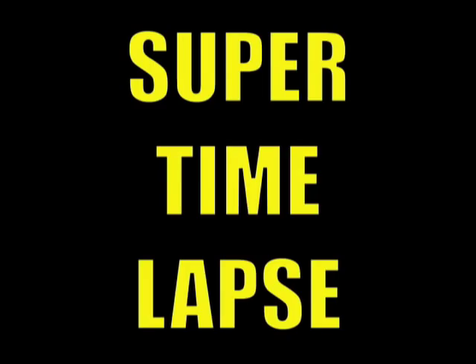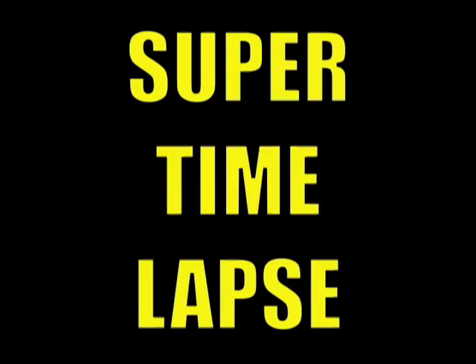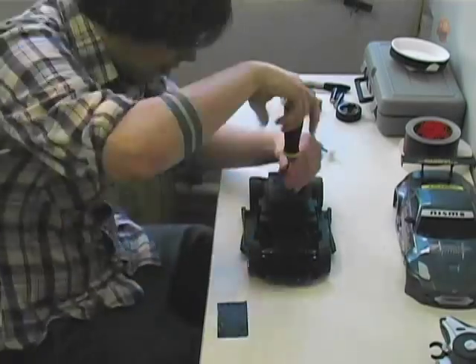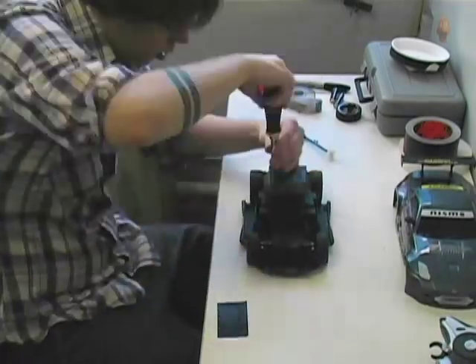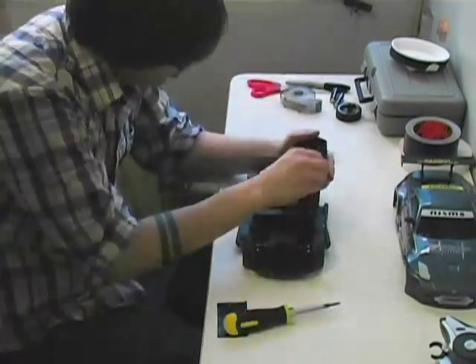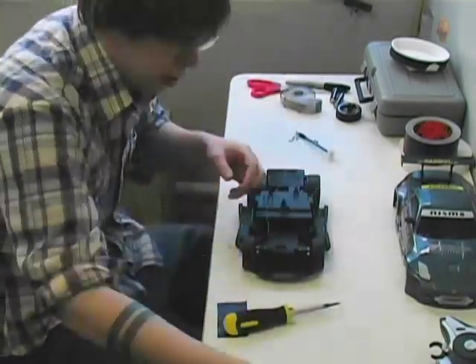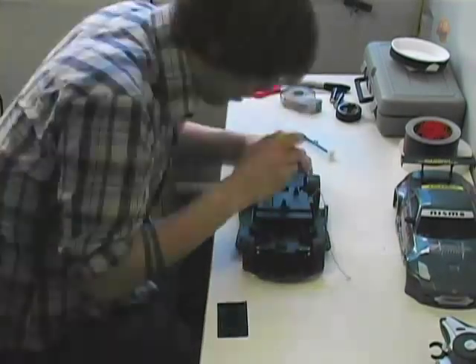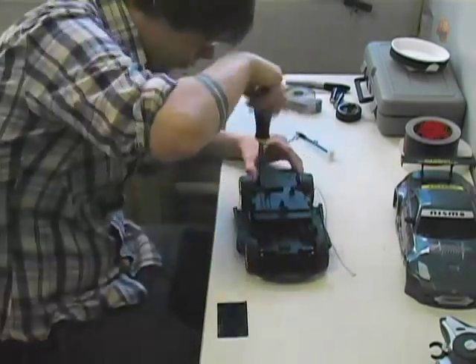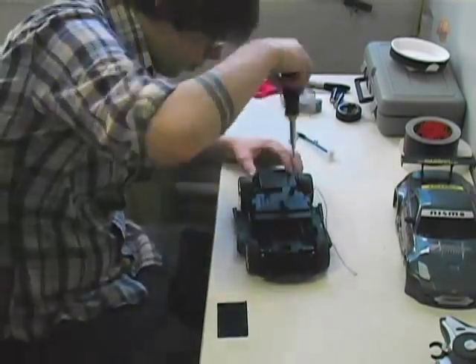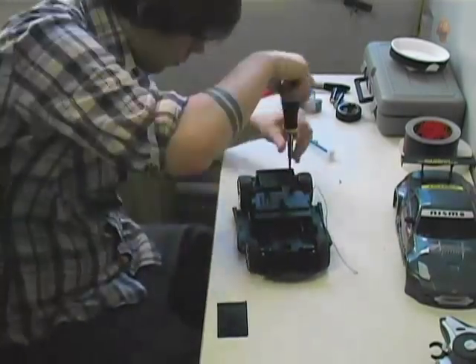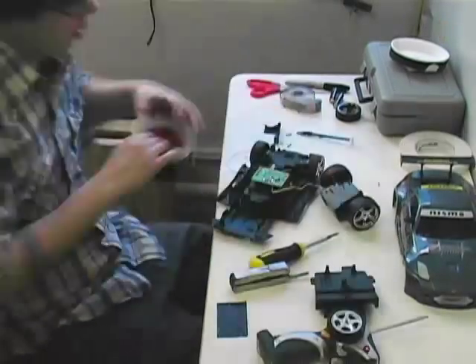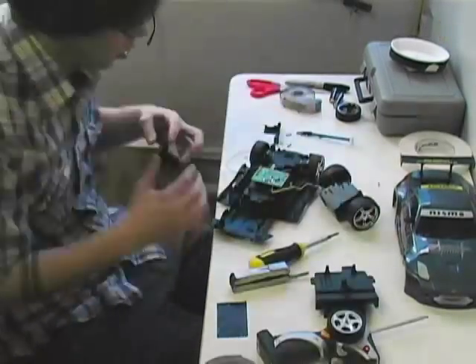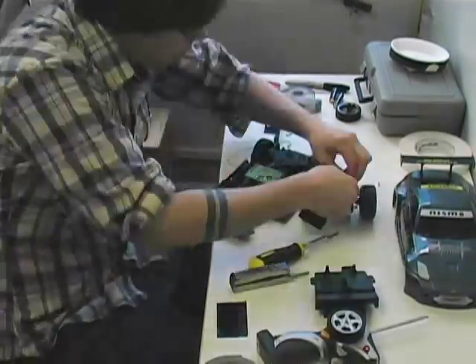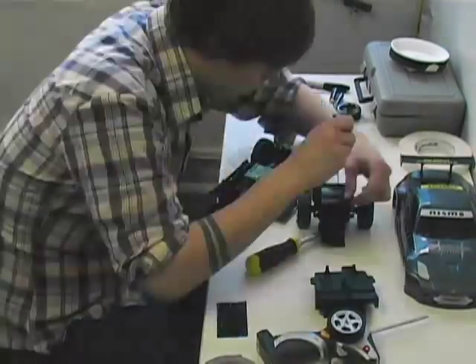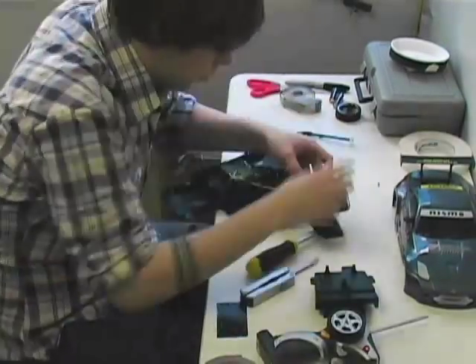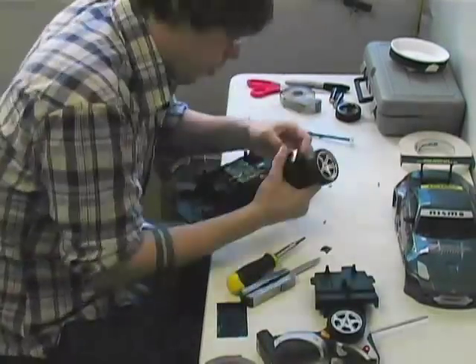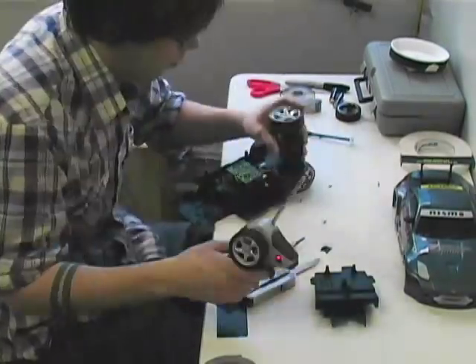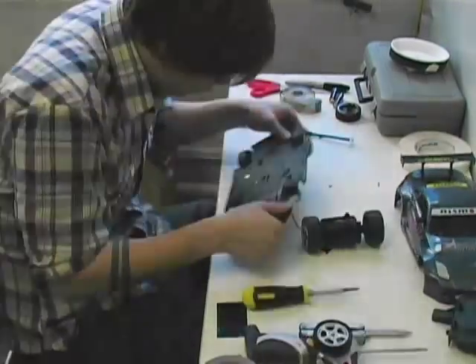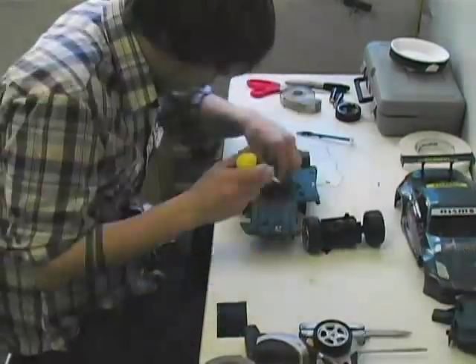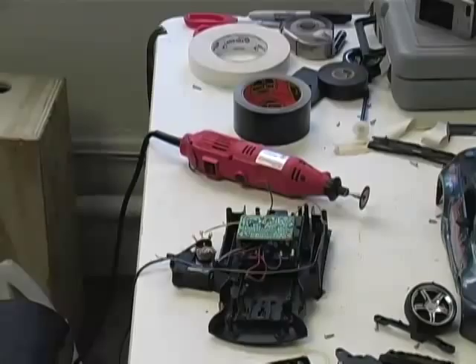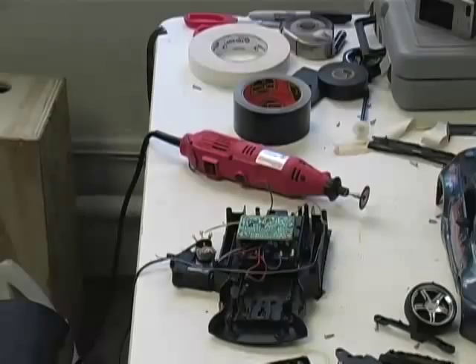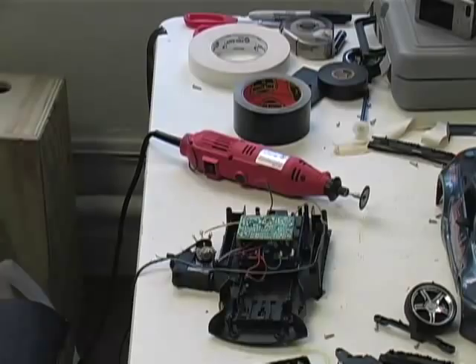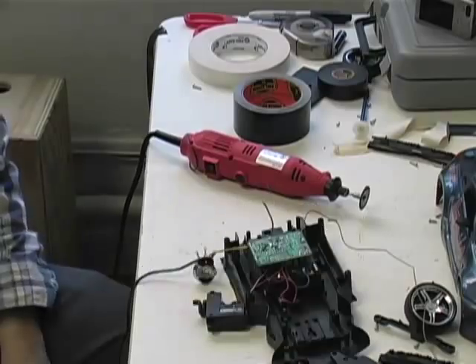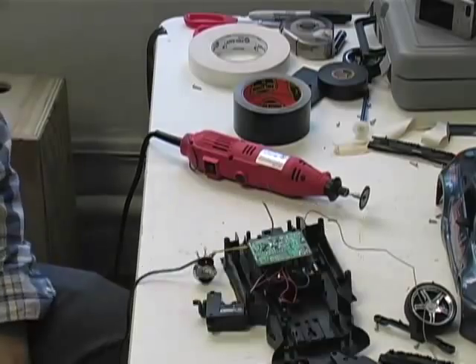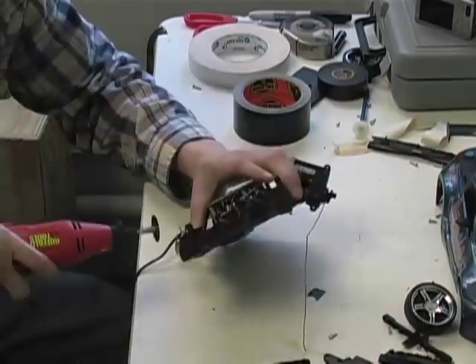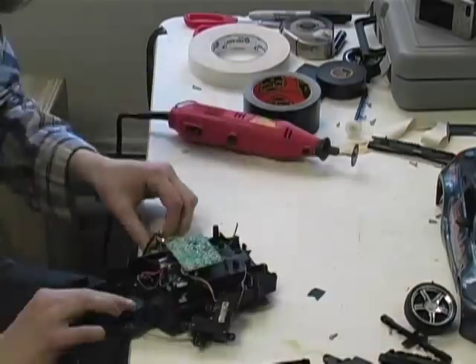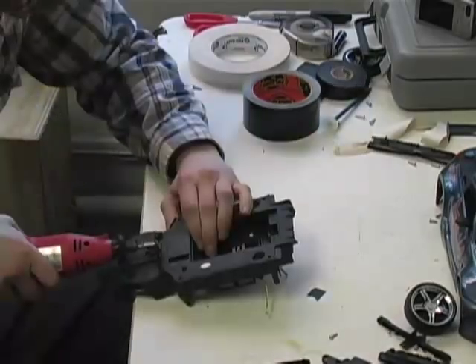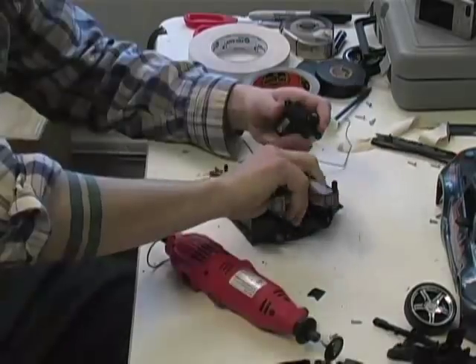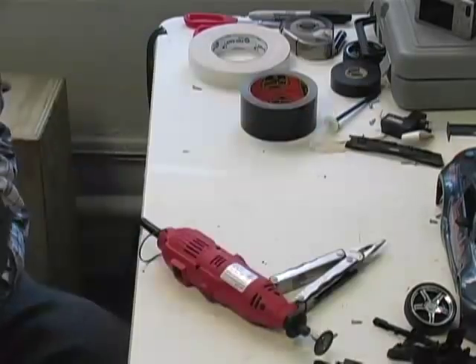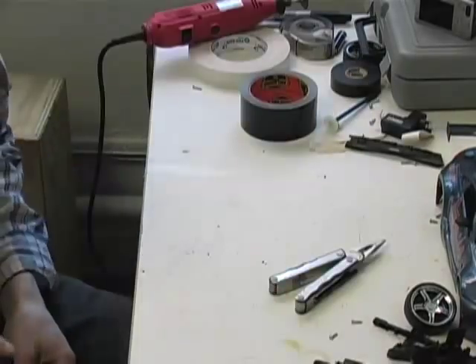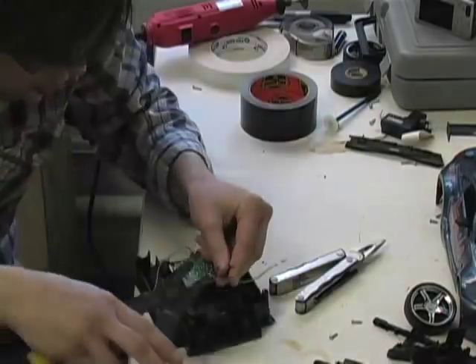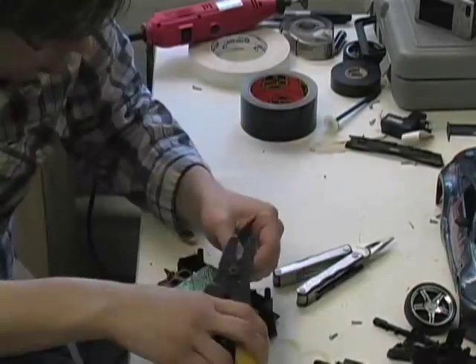The first step is to take apart the car and cut away all unnecessary parts. All we need is the battery pack, circuitry, and rear wheels.